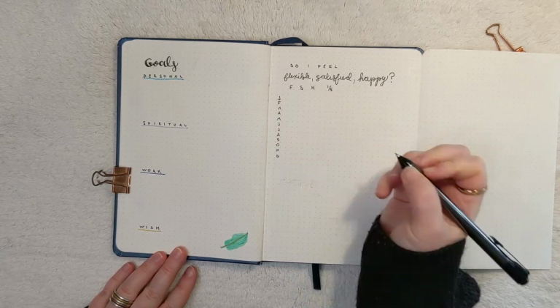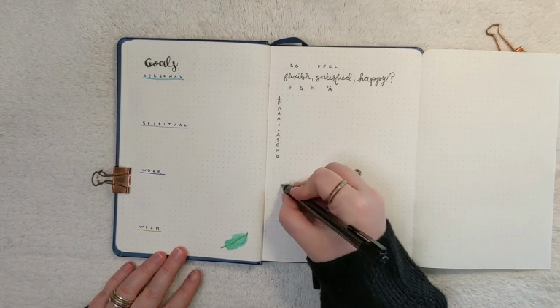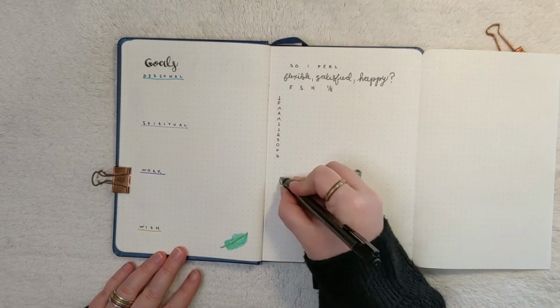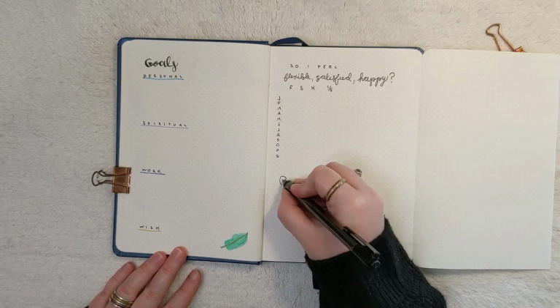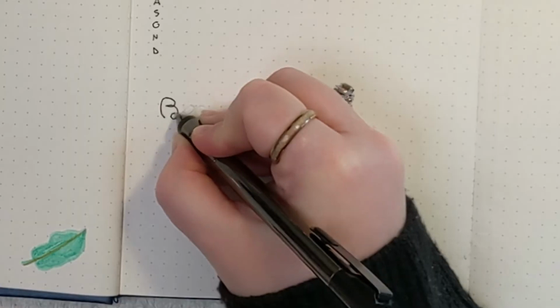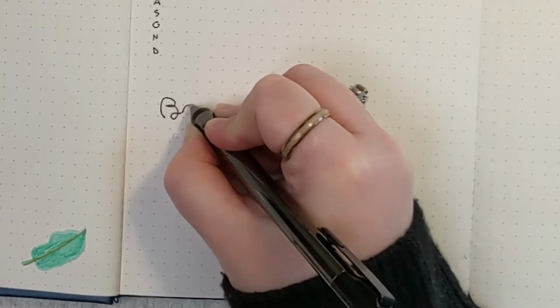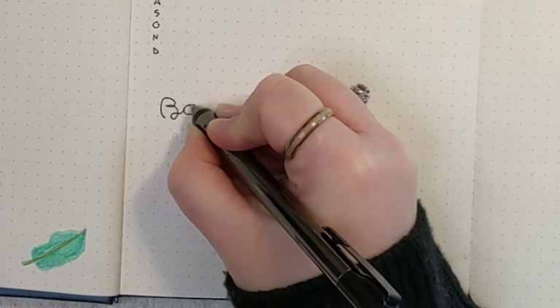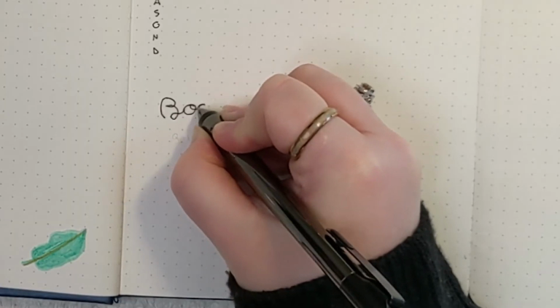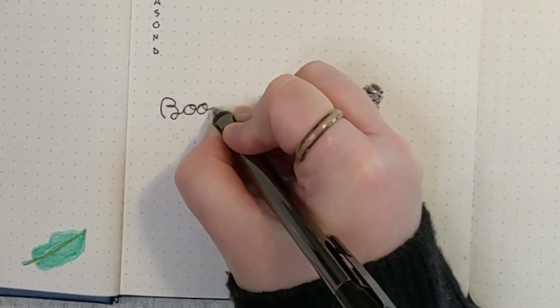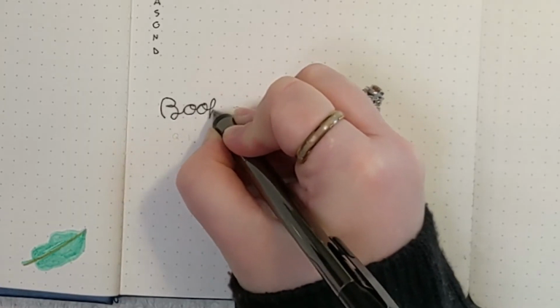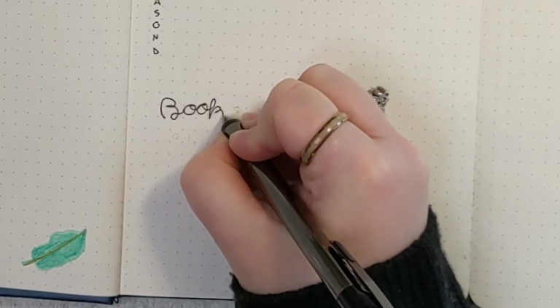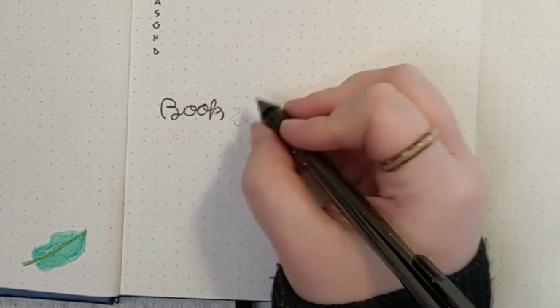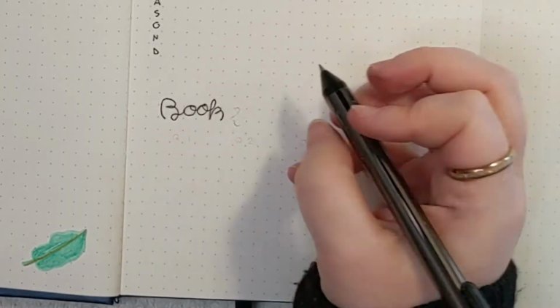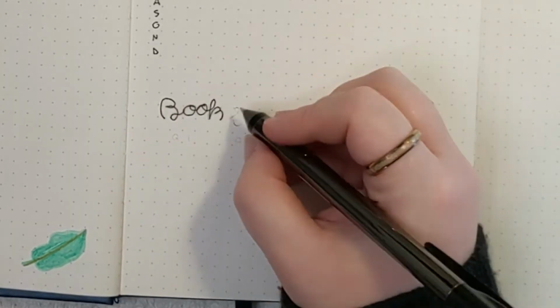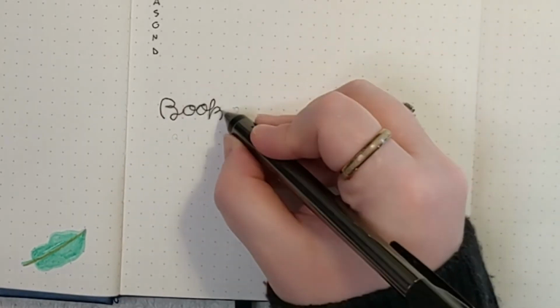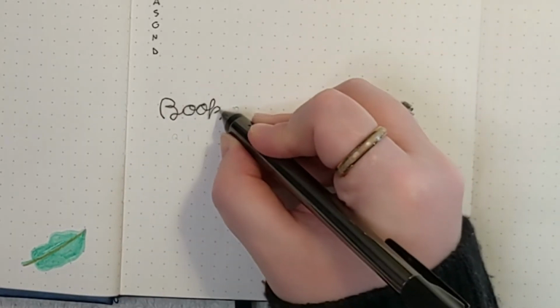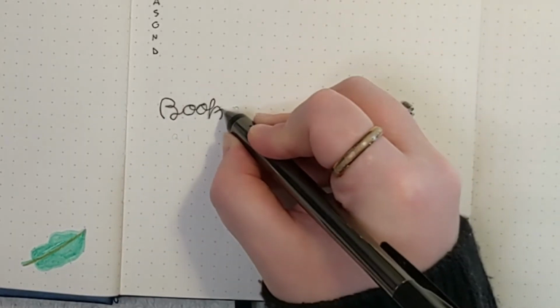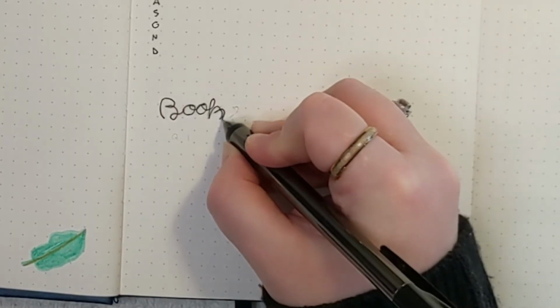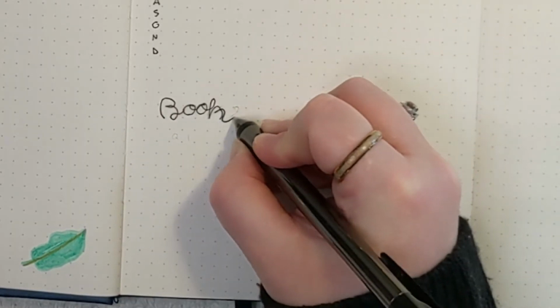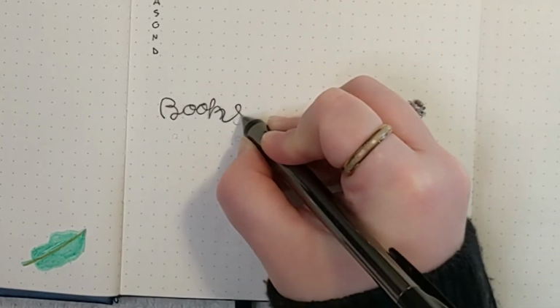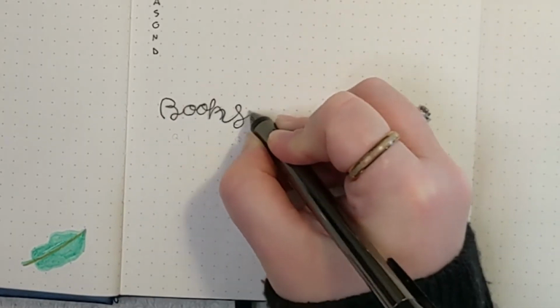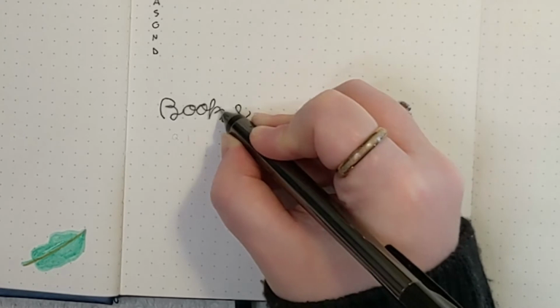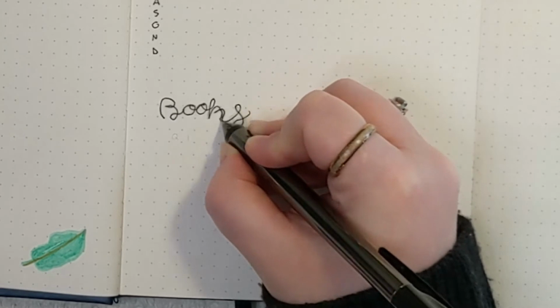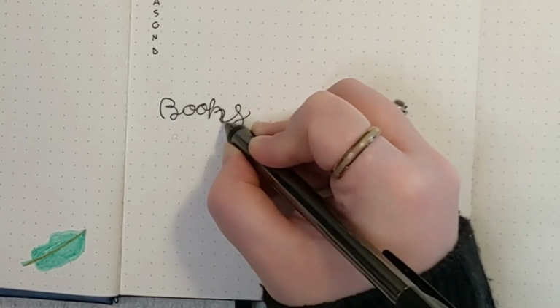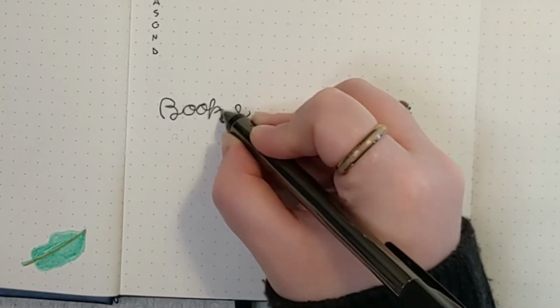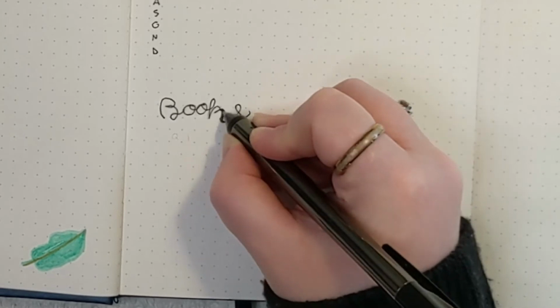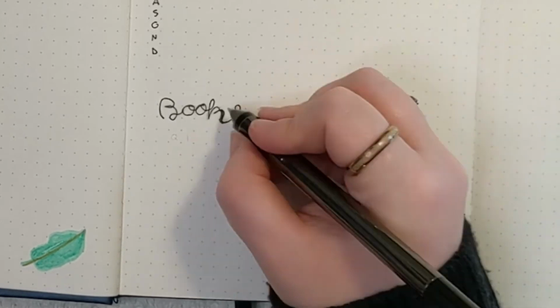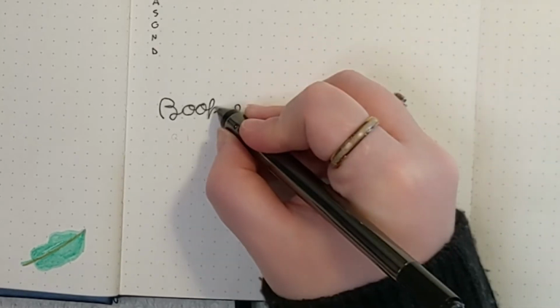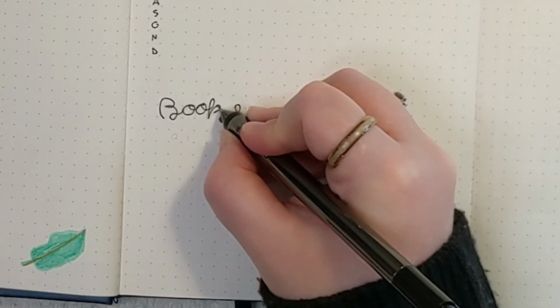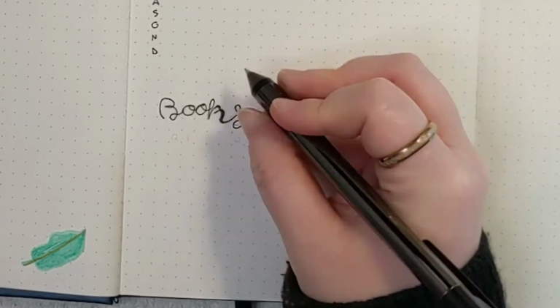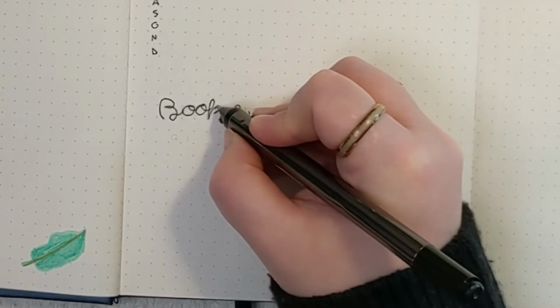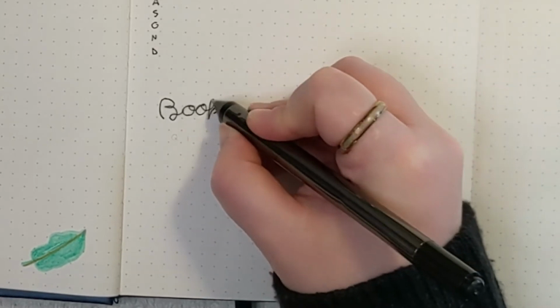Down at the bottom, I have a section for the books that I want to read for each quarter.